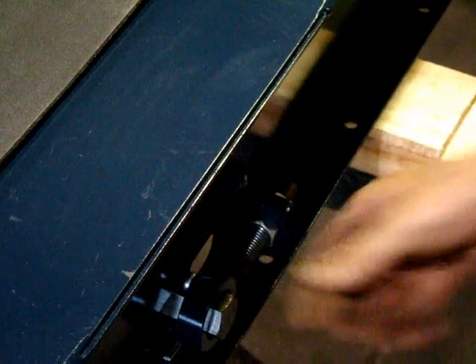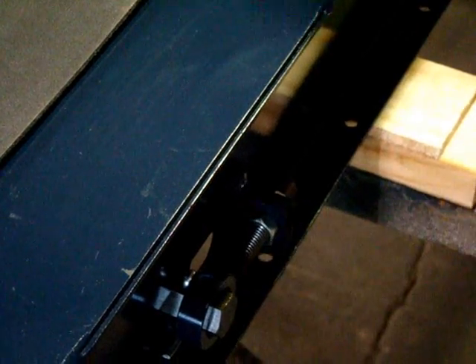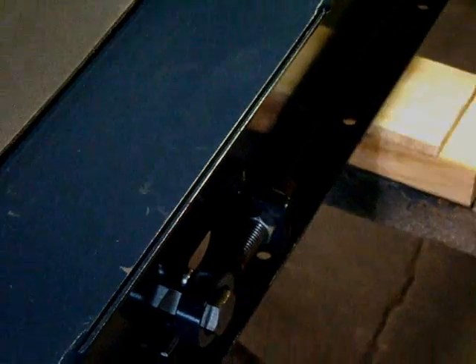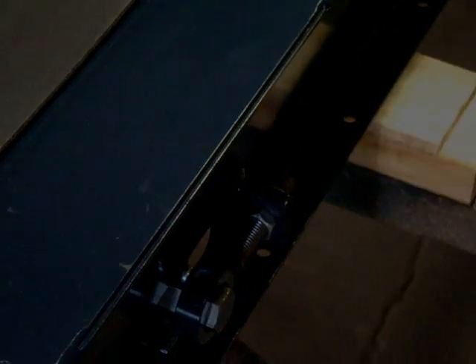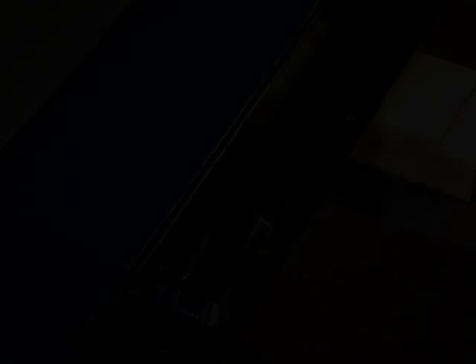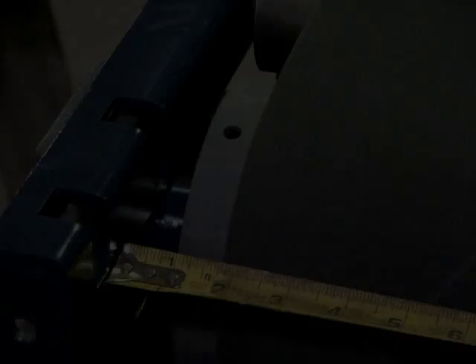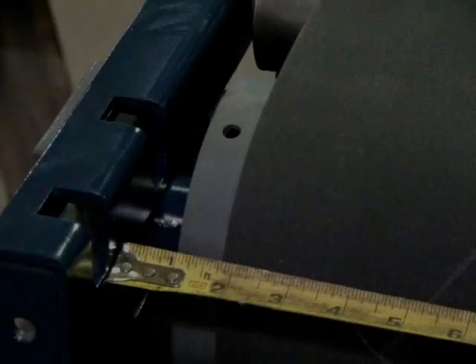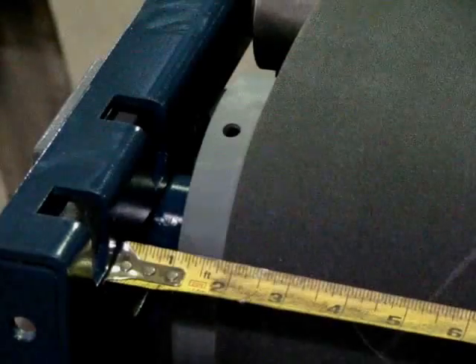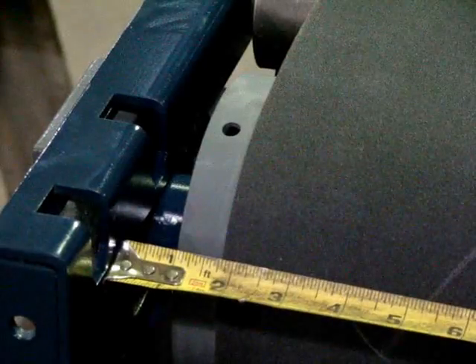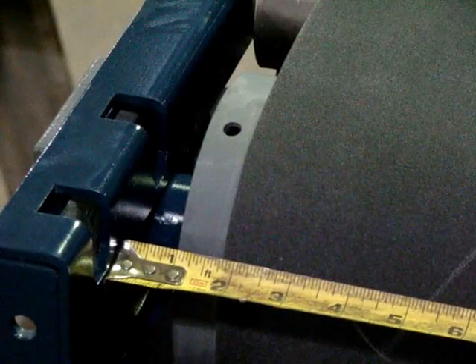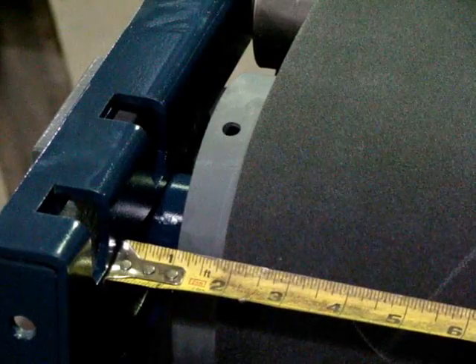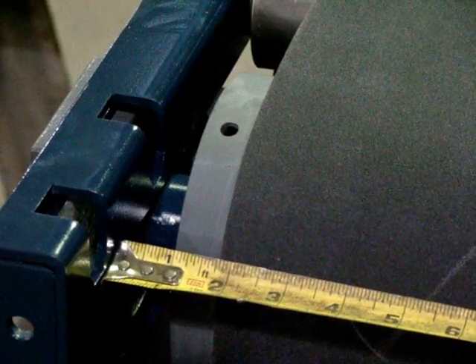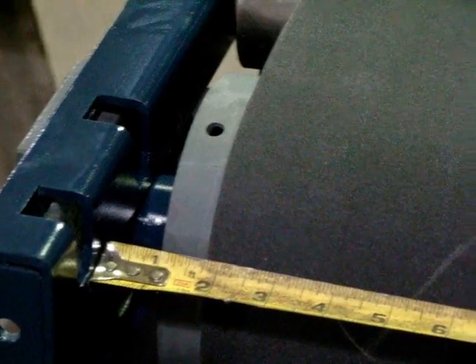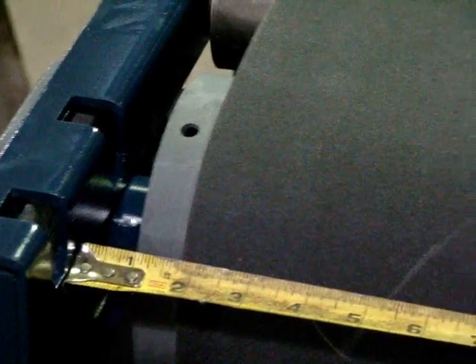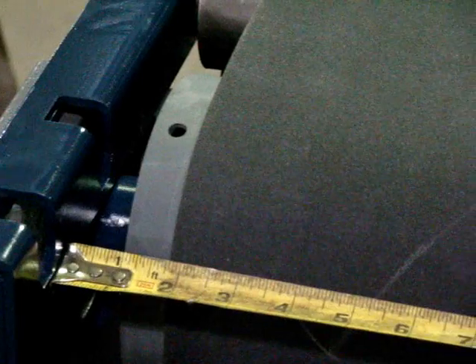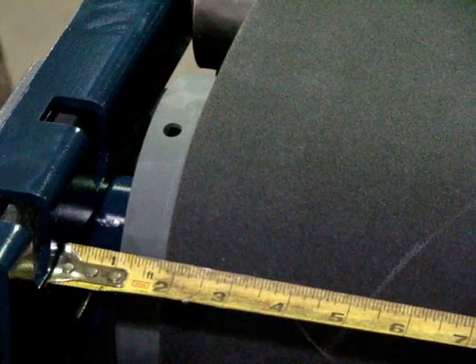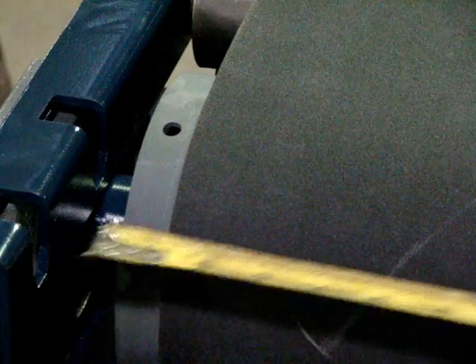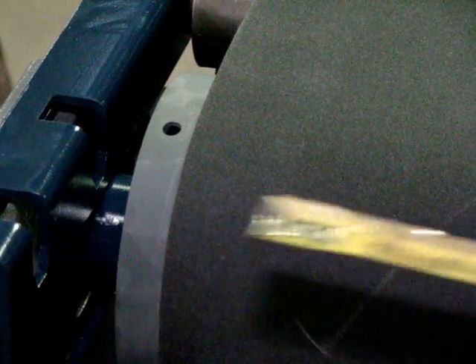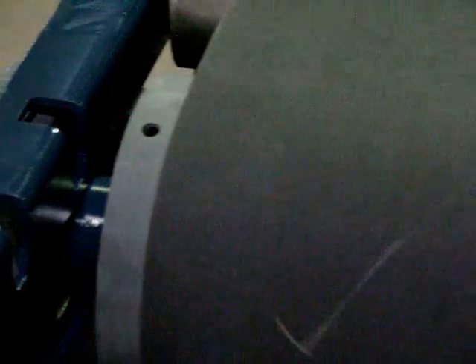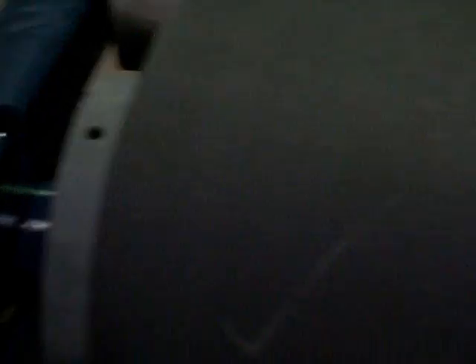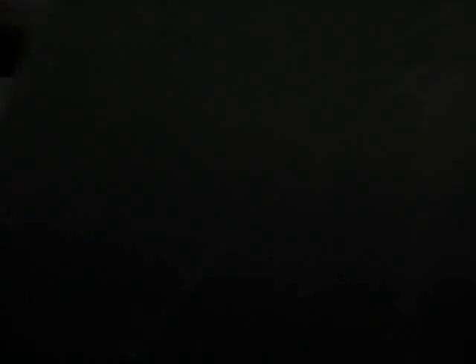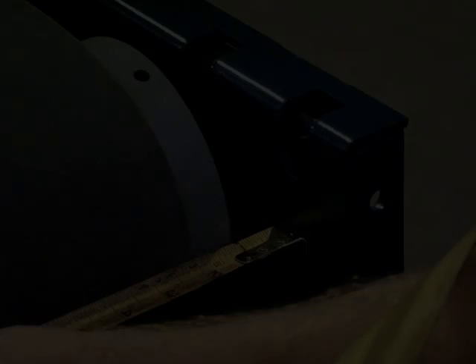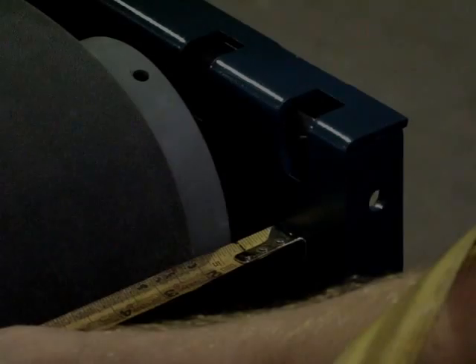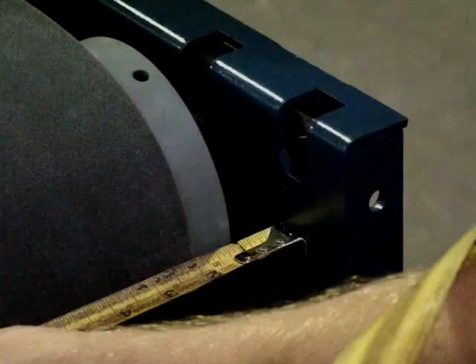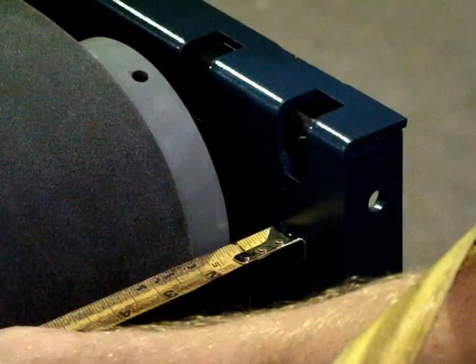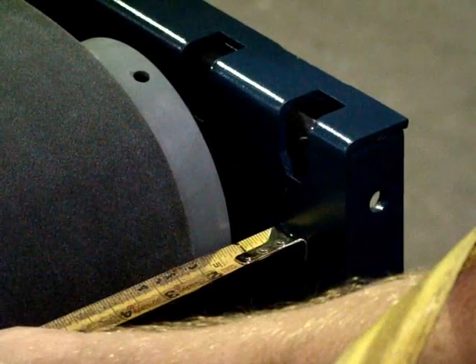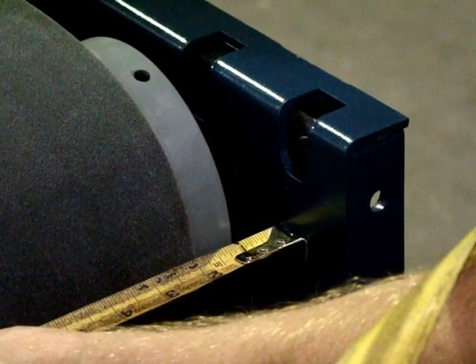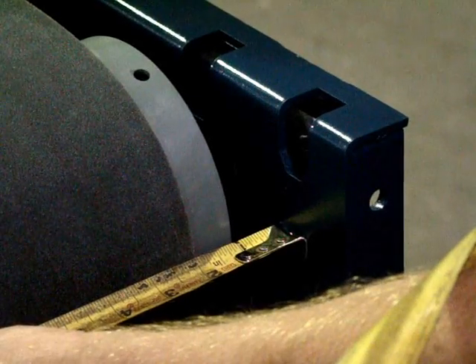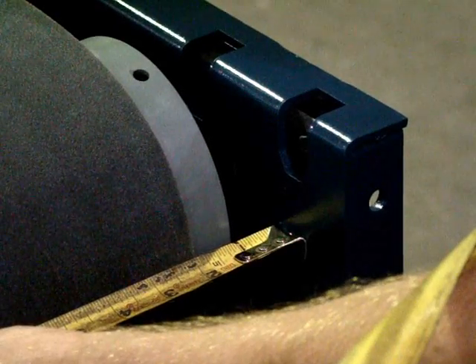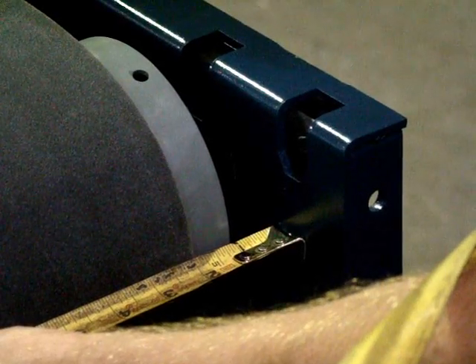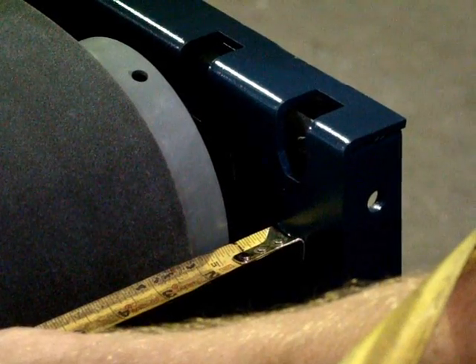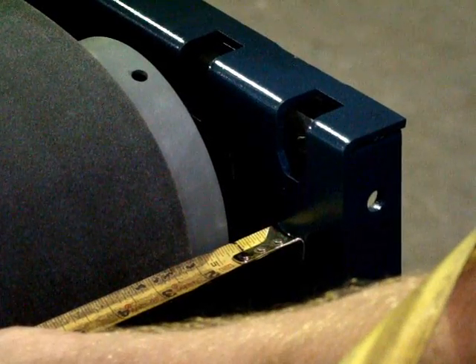Checking belt placement on the end pulley is next, making sure that the belt is centered on the pulley between the side frames as seen here.